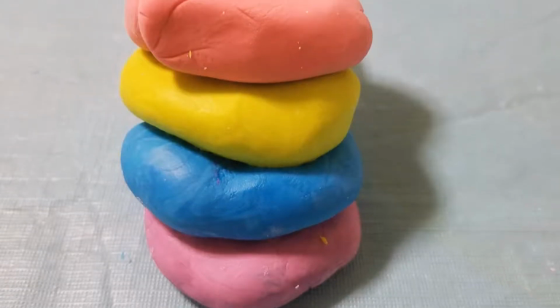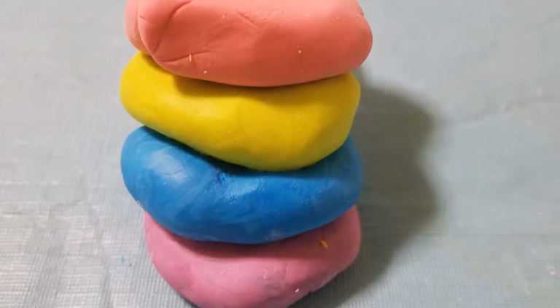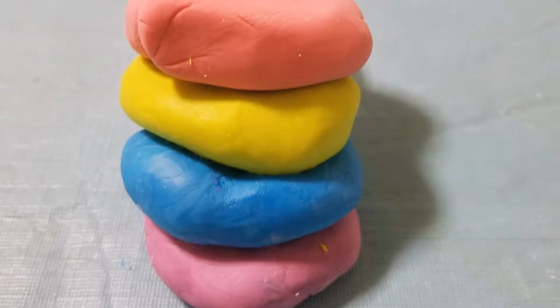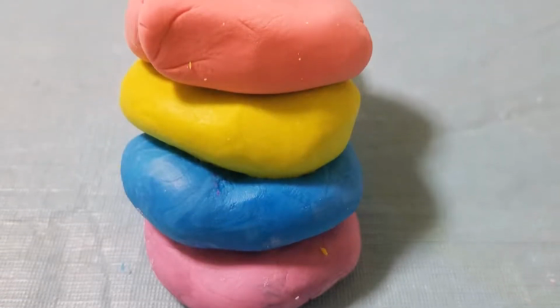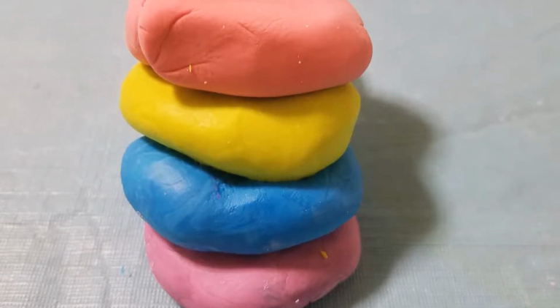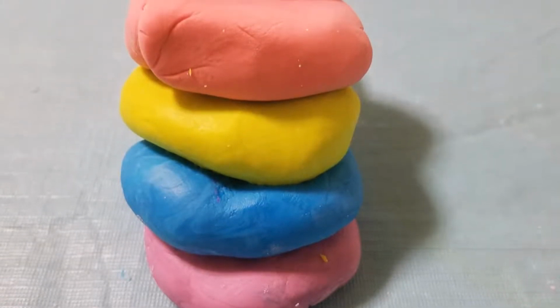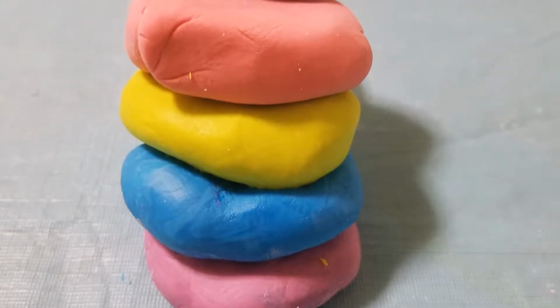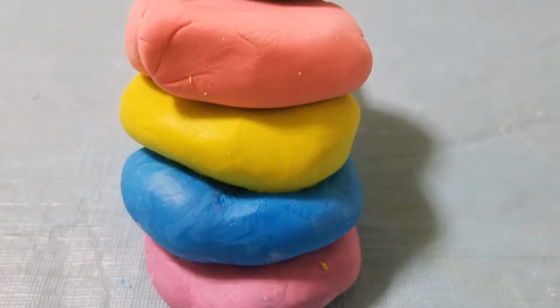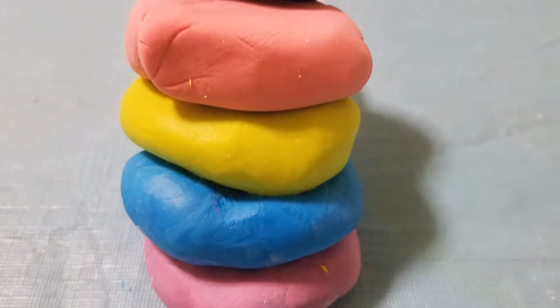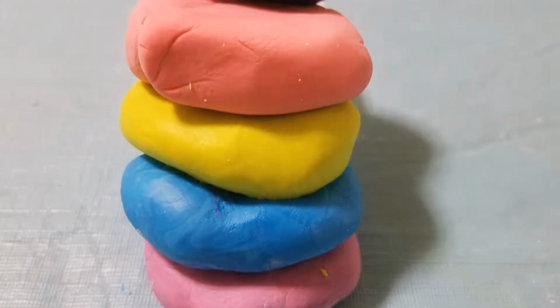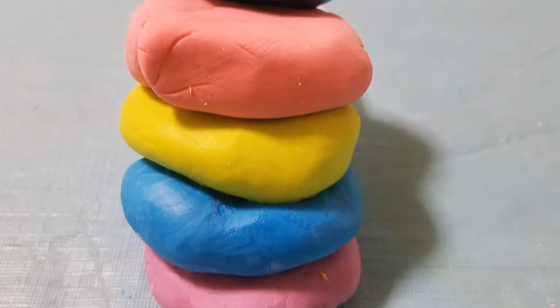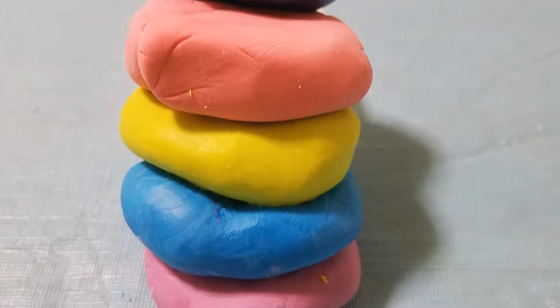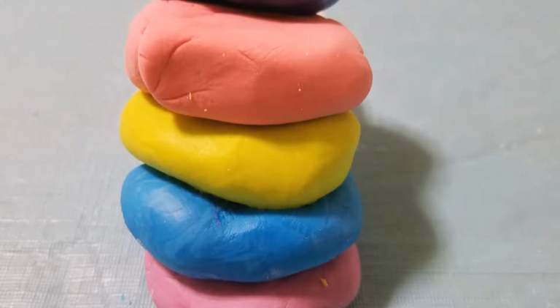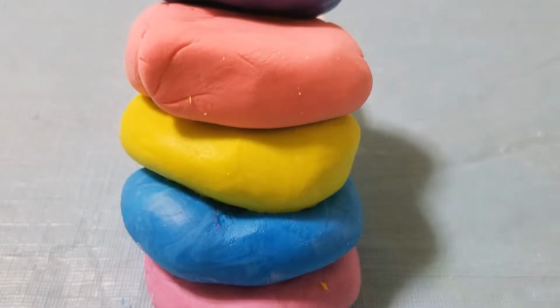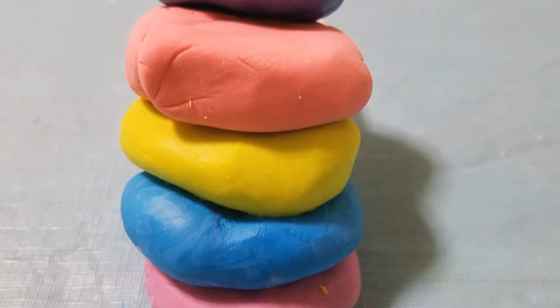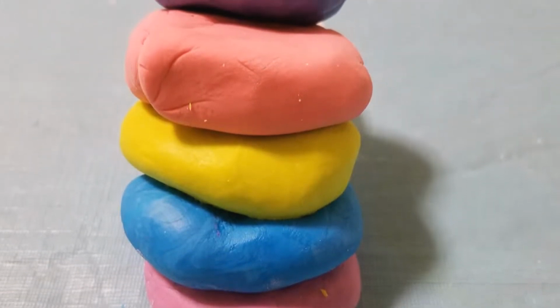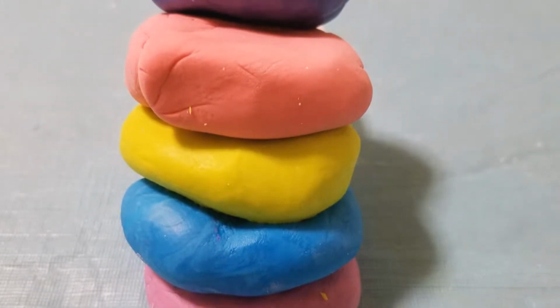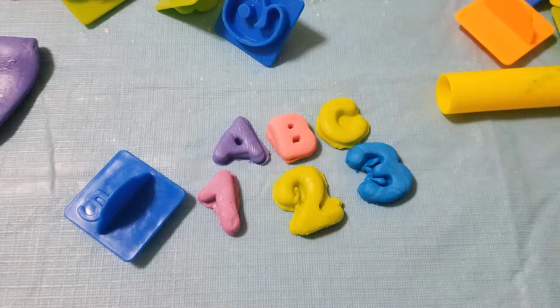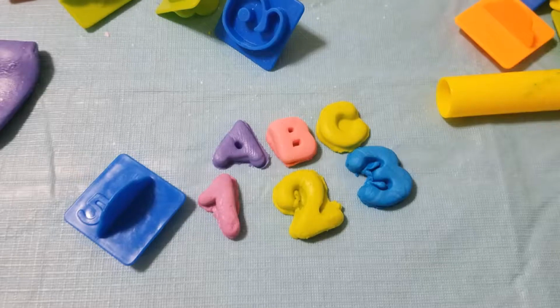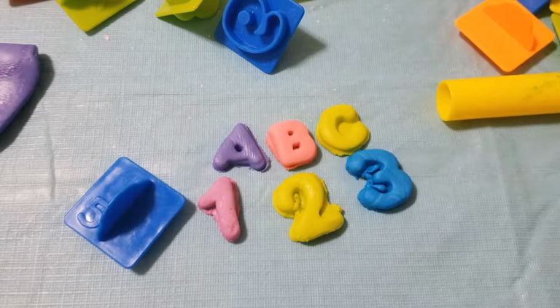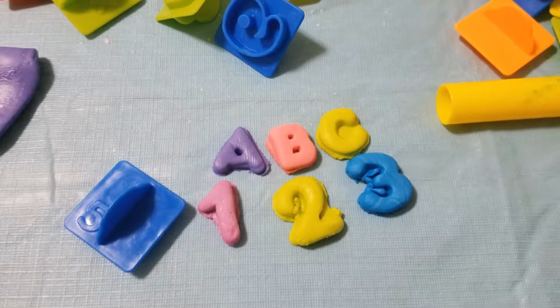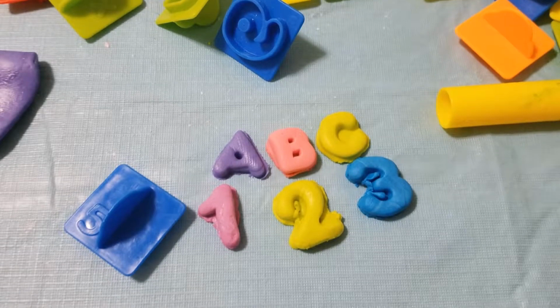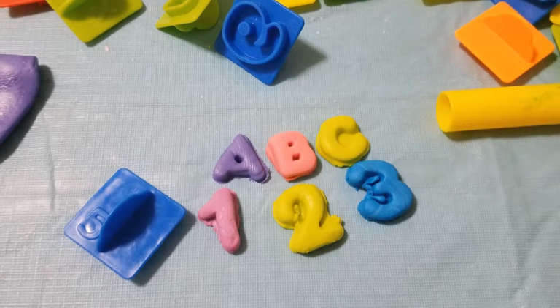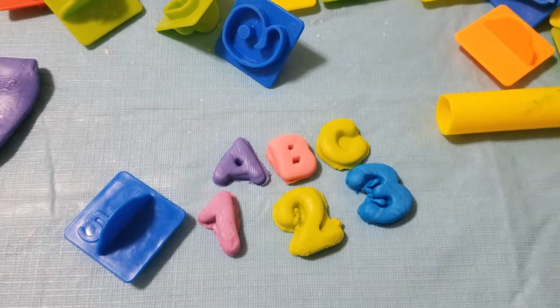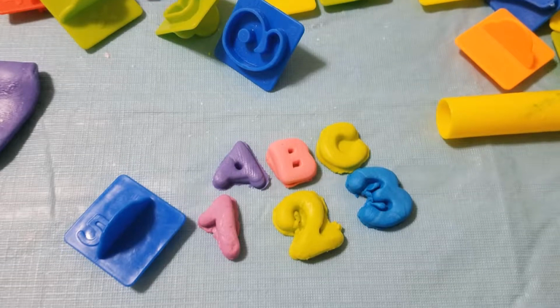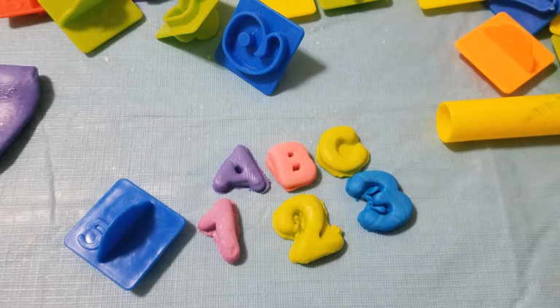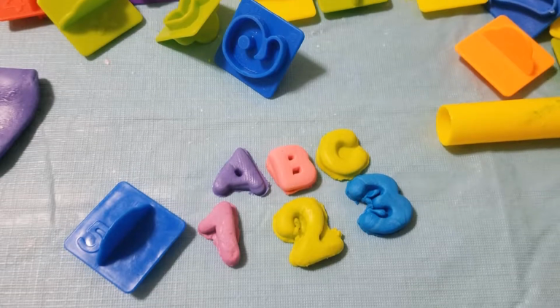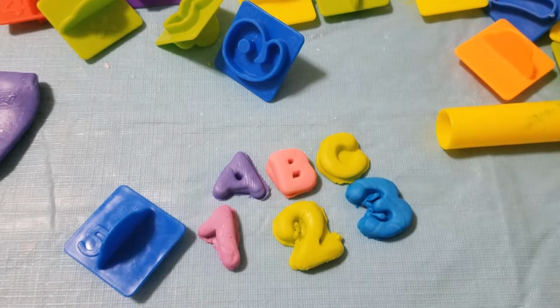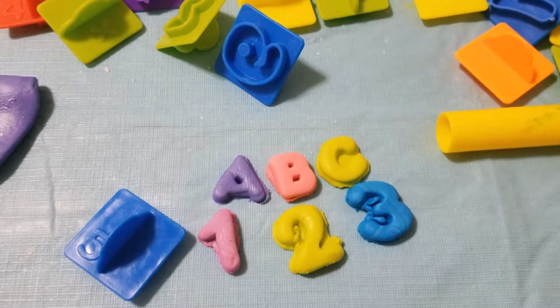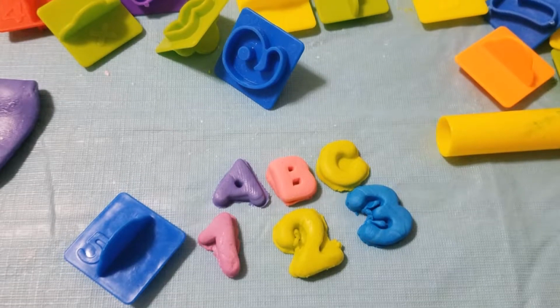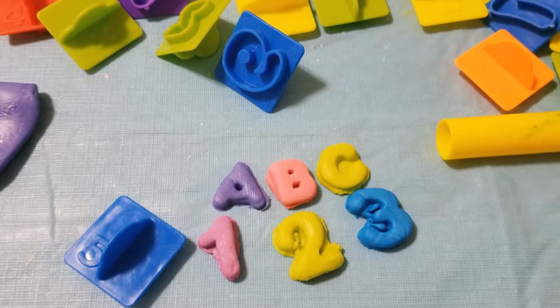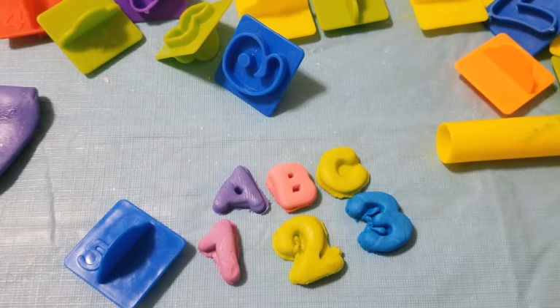Hey guys, it's Christine from Blooming Brilliant and today we're going to make Marshmallow Play-Doh. So let's get started.